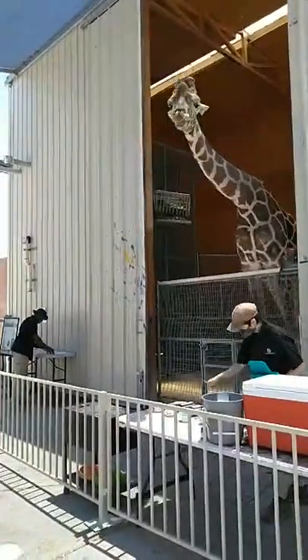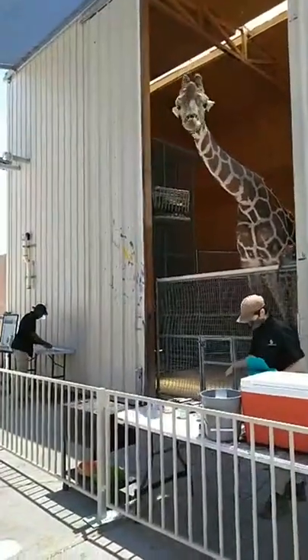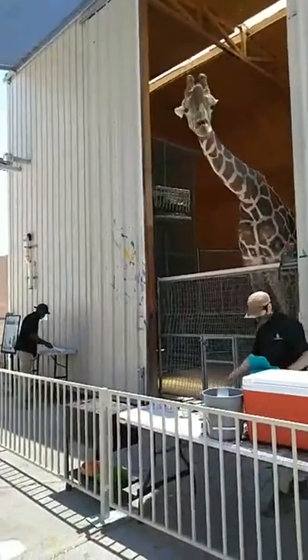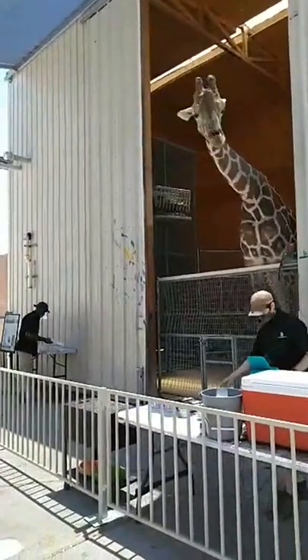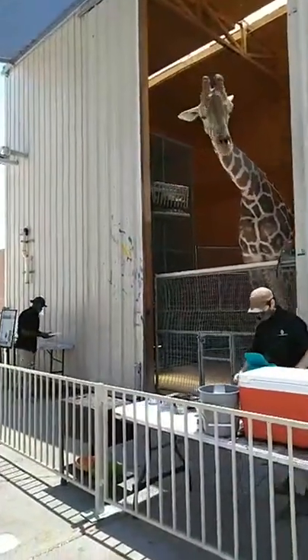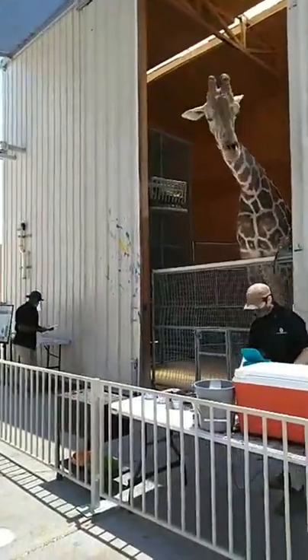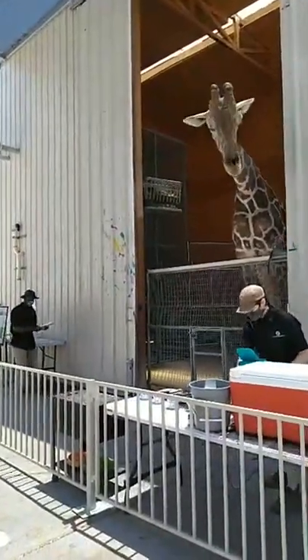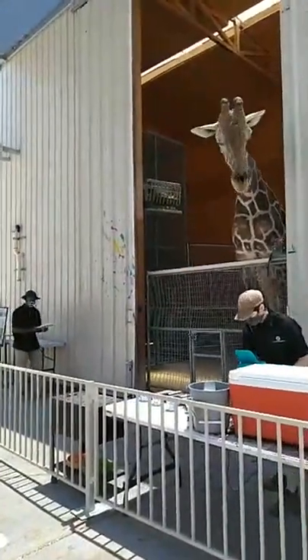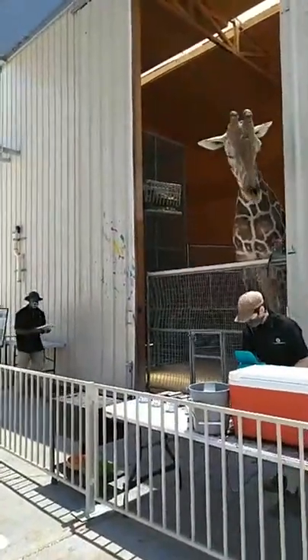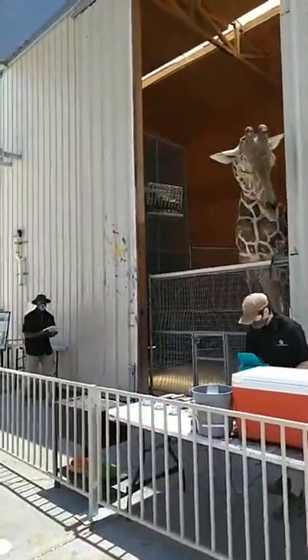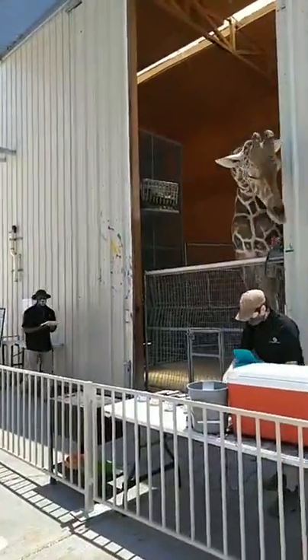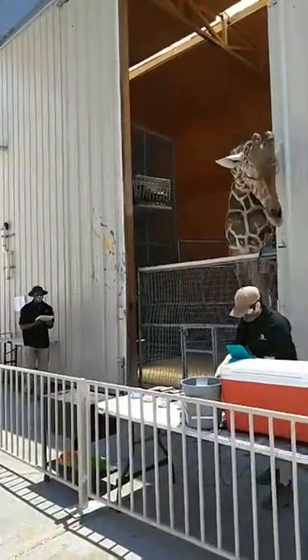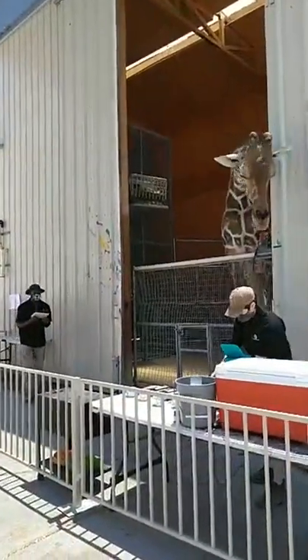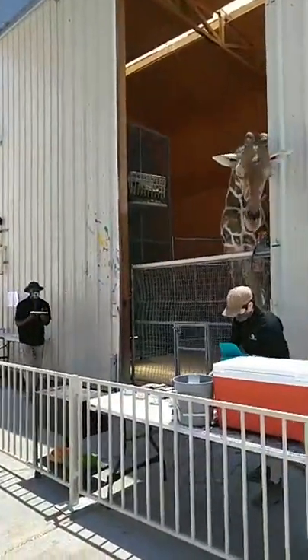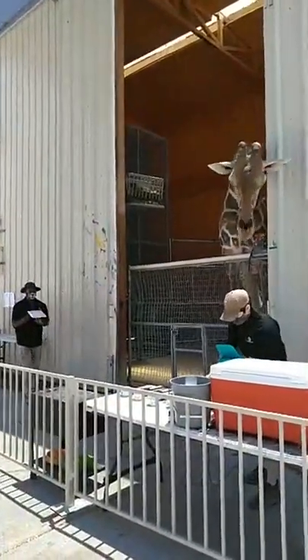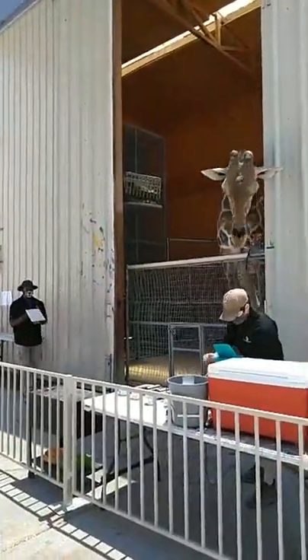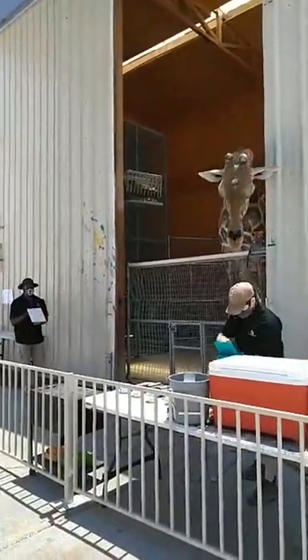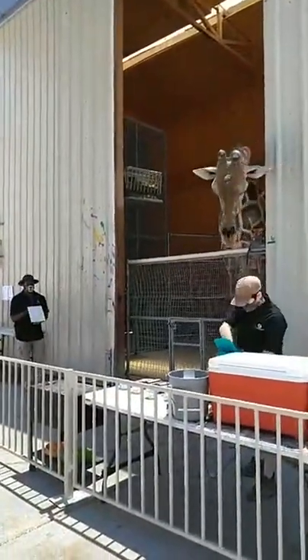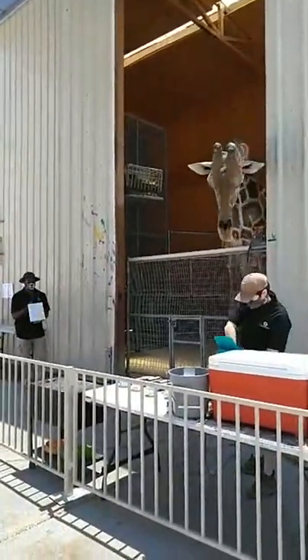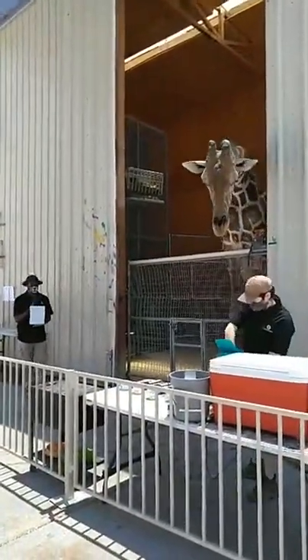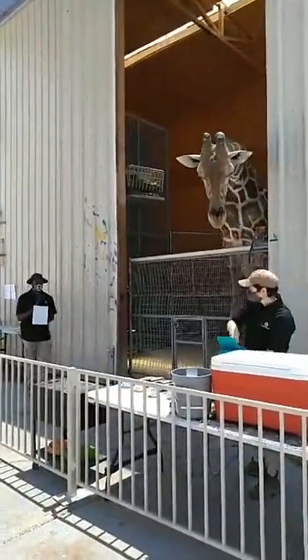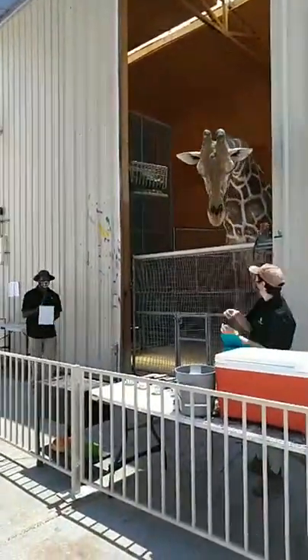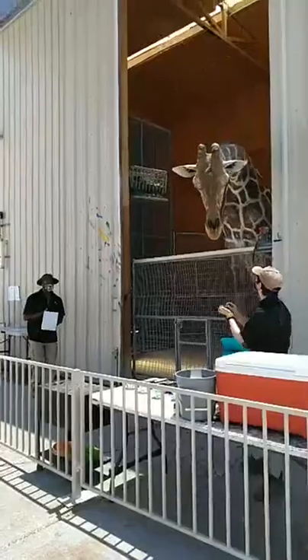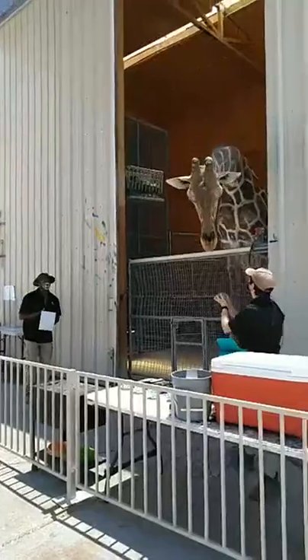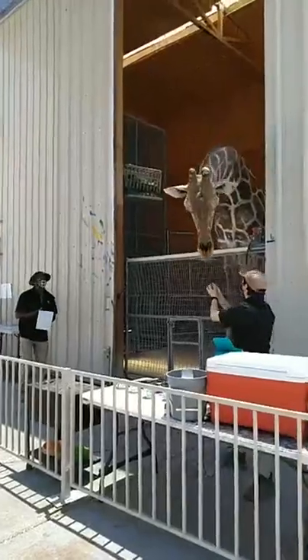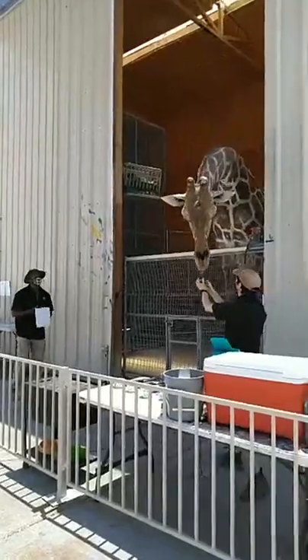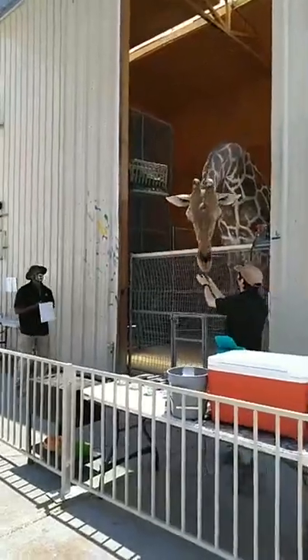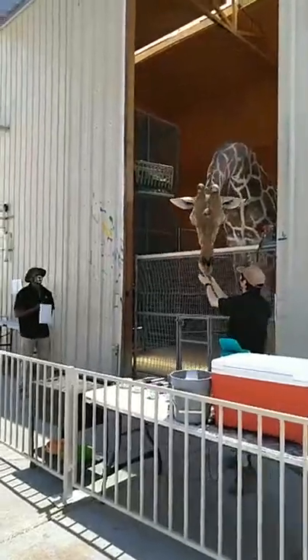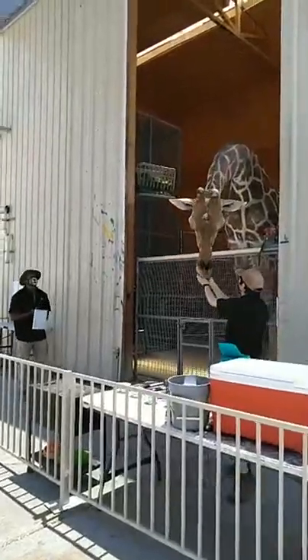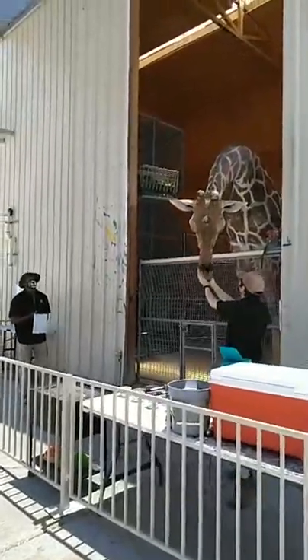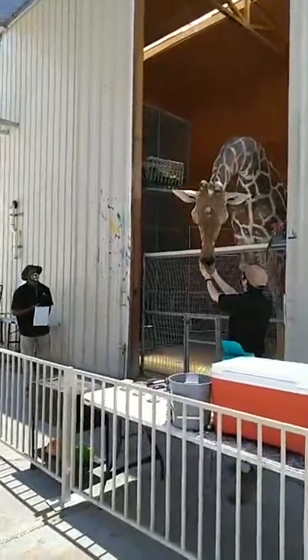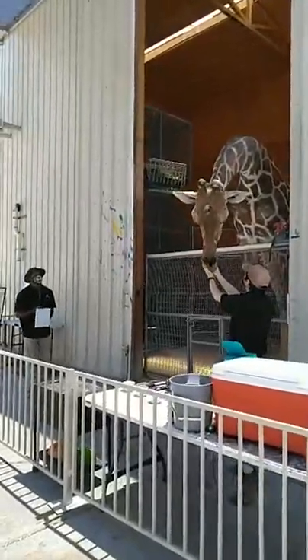He just finished the blue canvas and now he's going to do the pink. We'll have a poll later to see which one you guys like better.